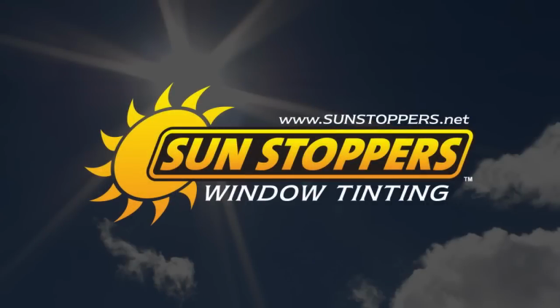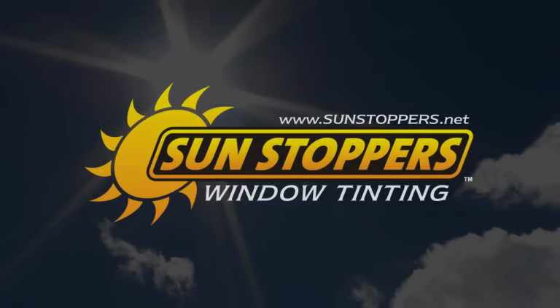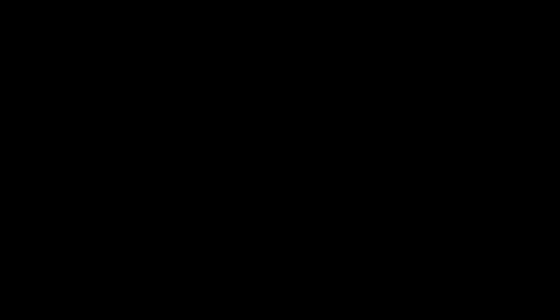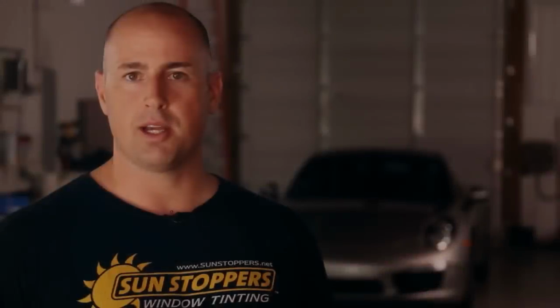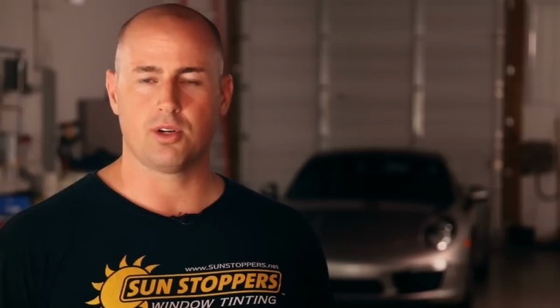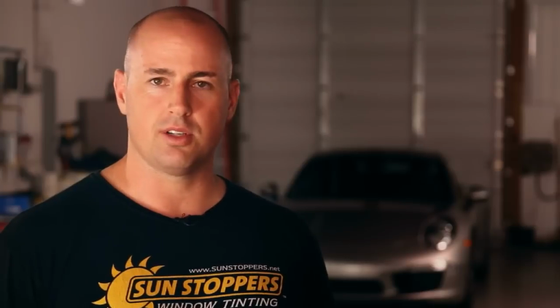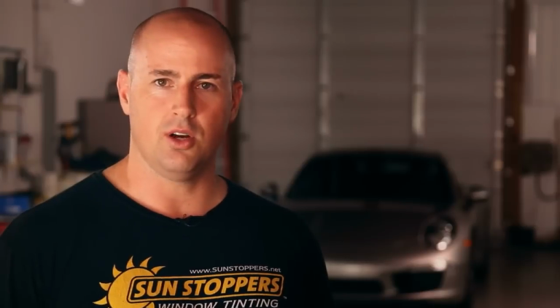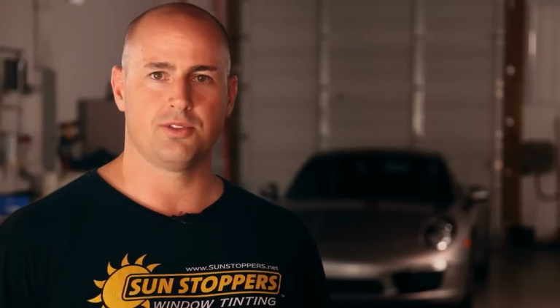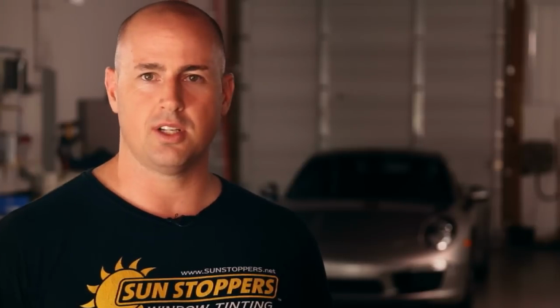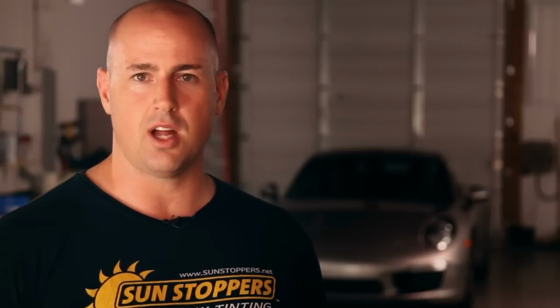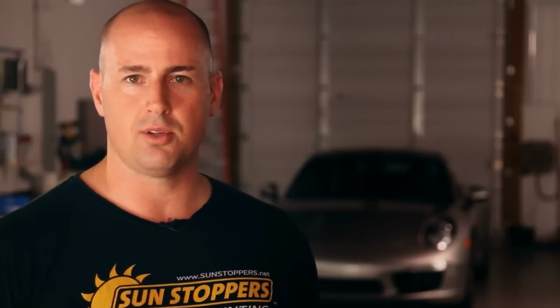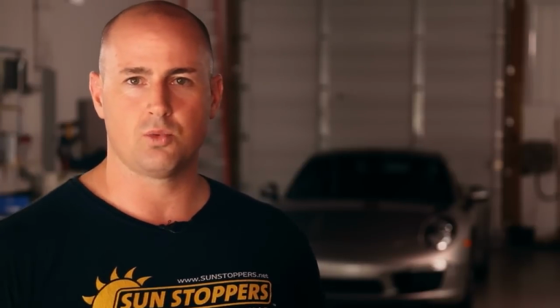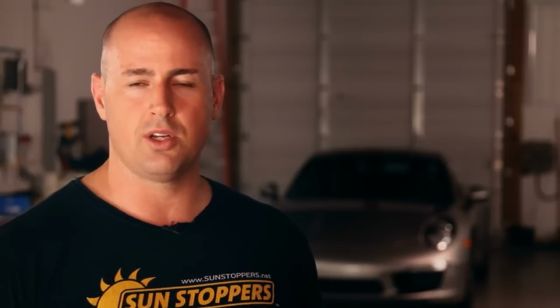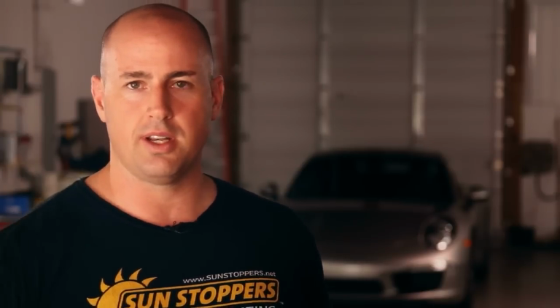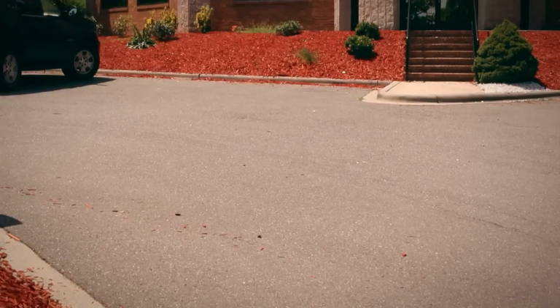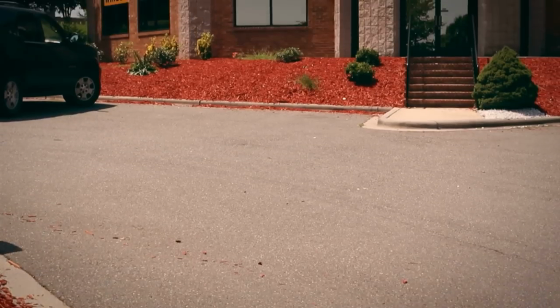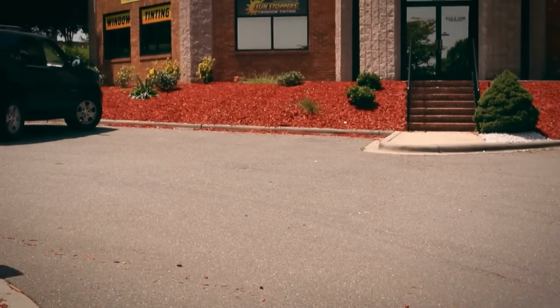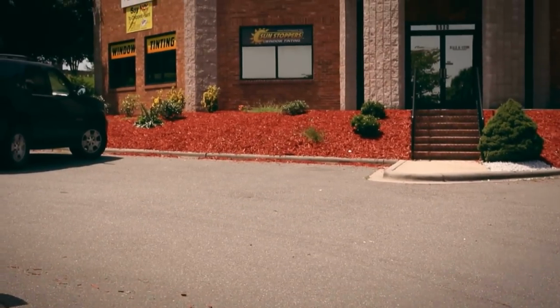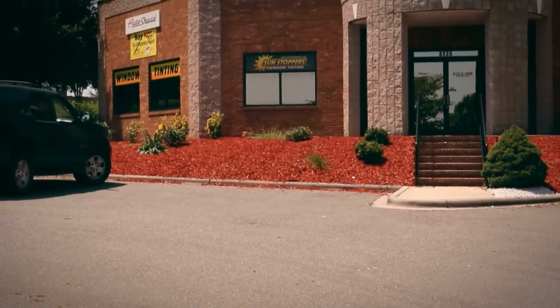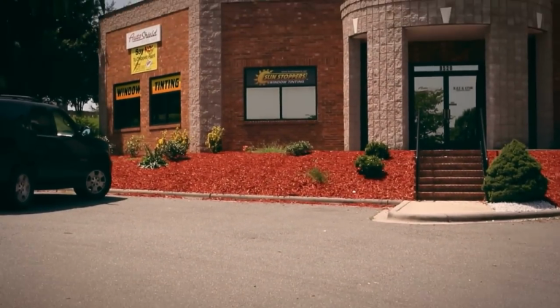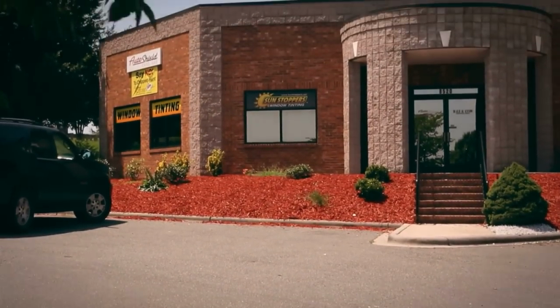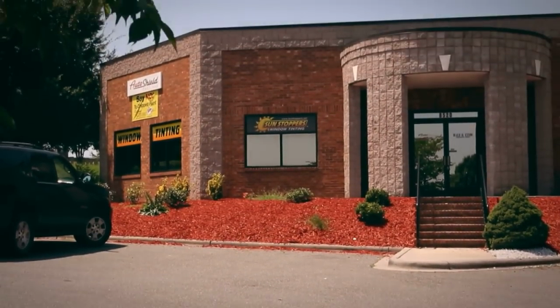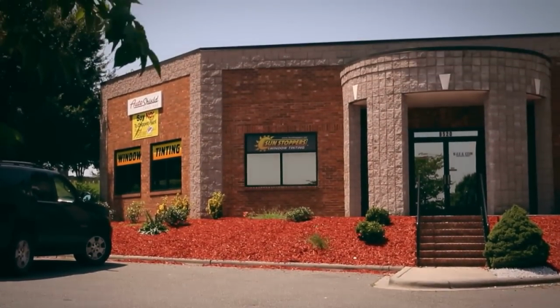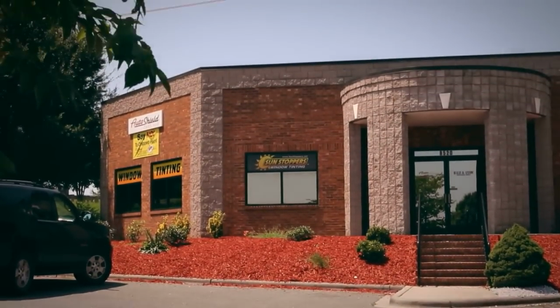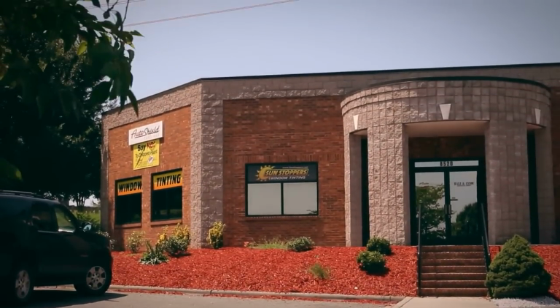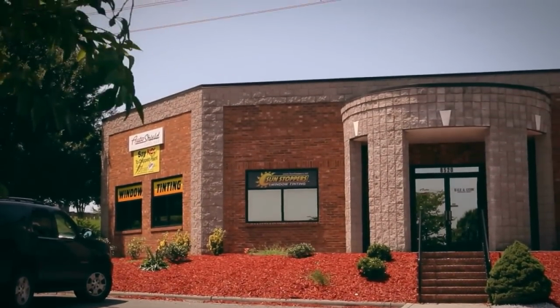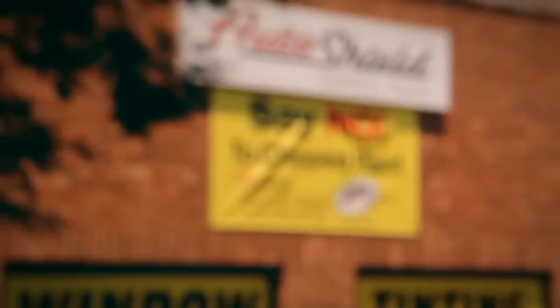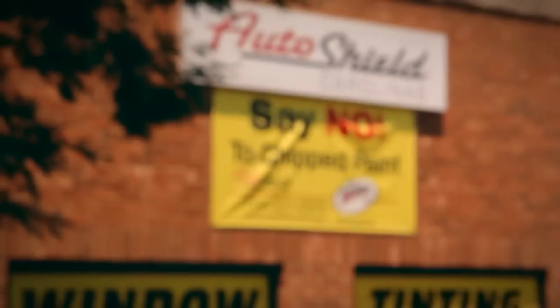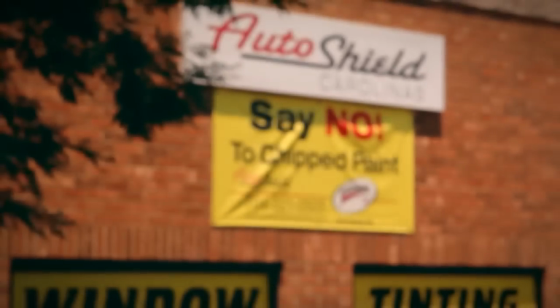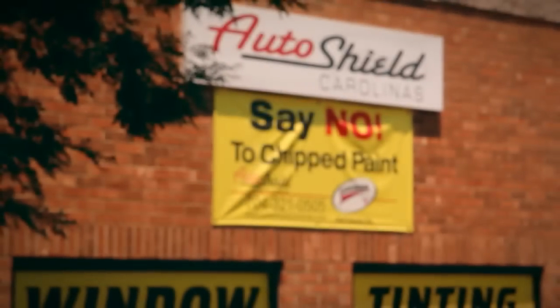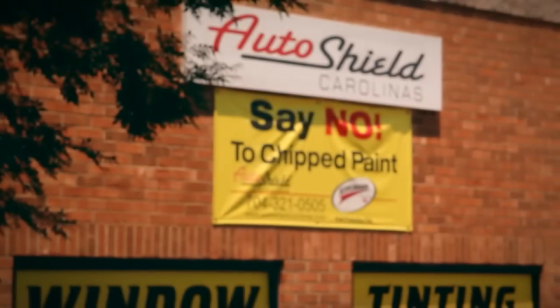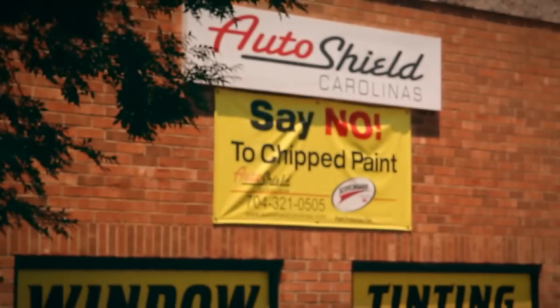Hi, I'm Mike Burke, owner of Sunstoppers Window Tinting and Paint Protection. I'm here today to talk to you about our paint protection product.